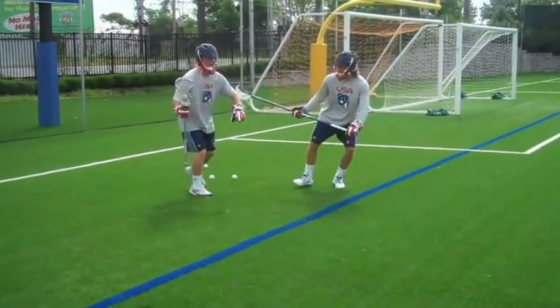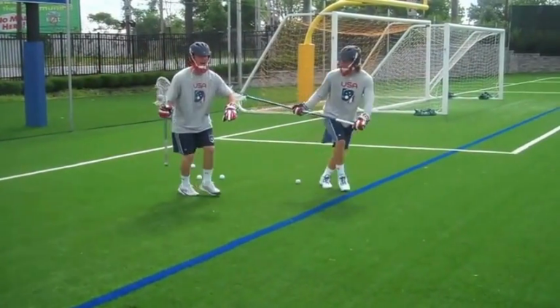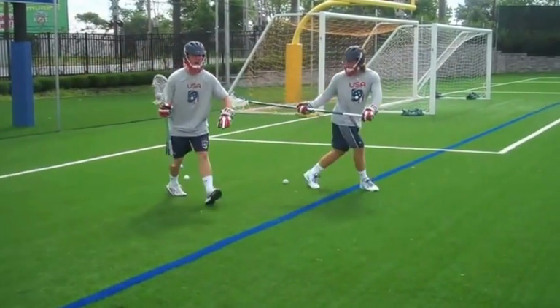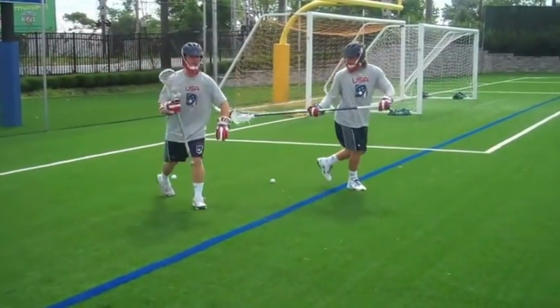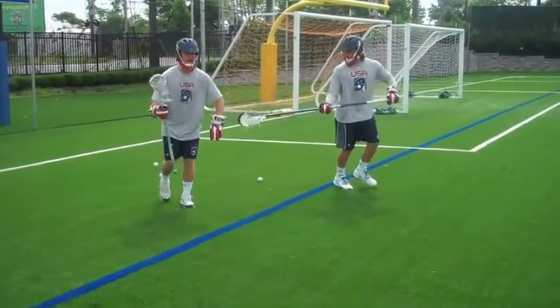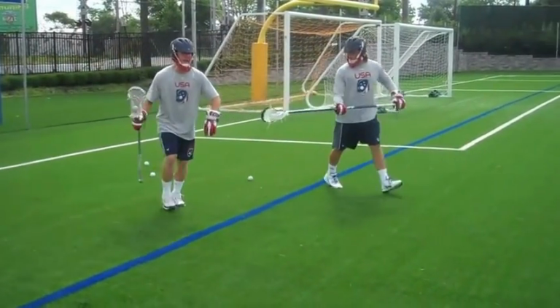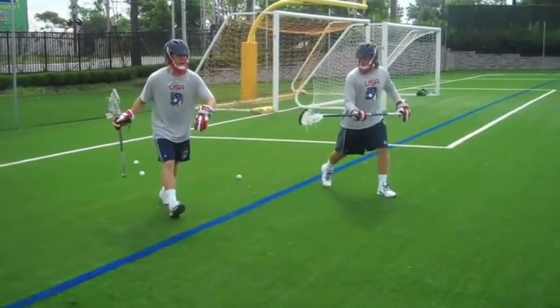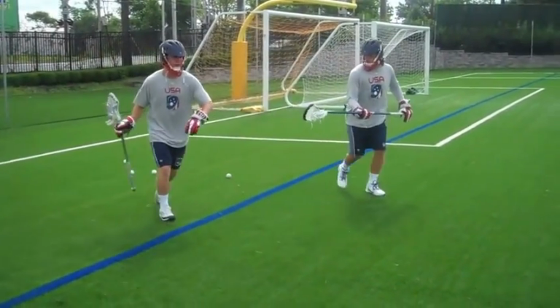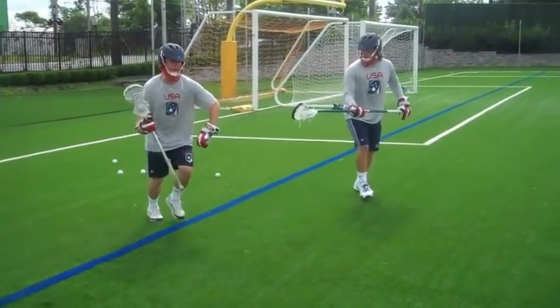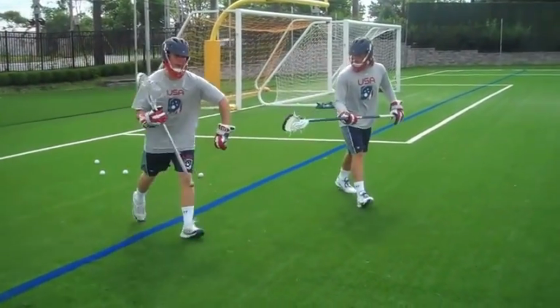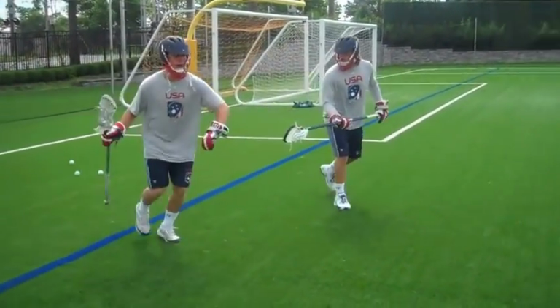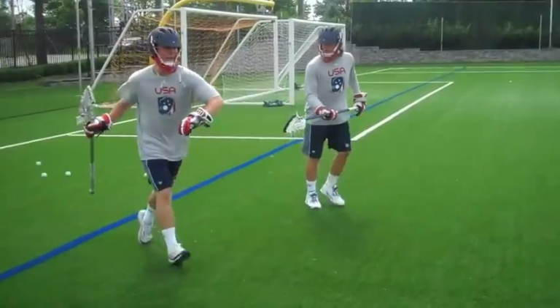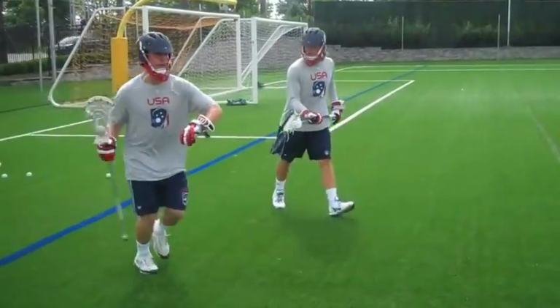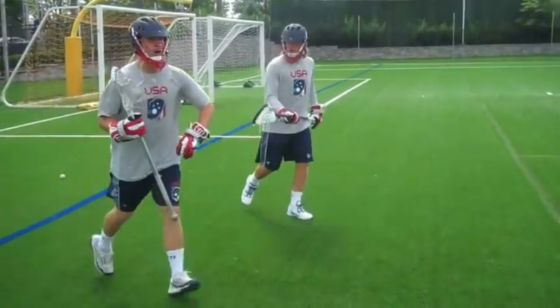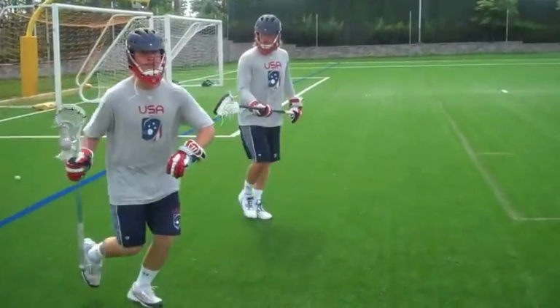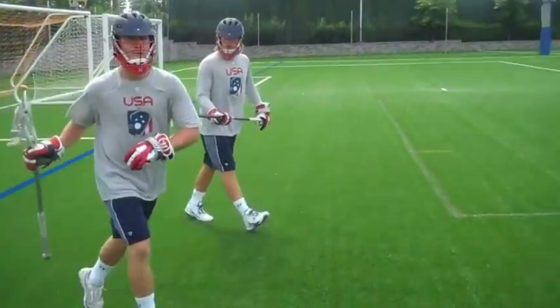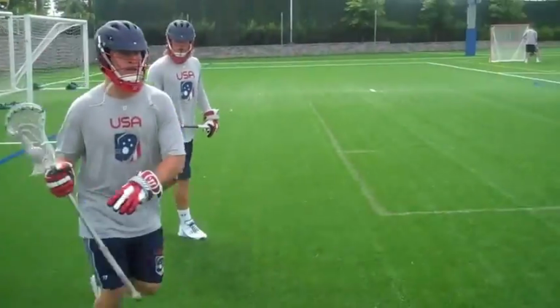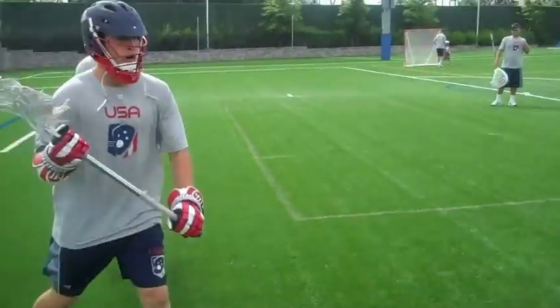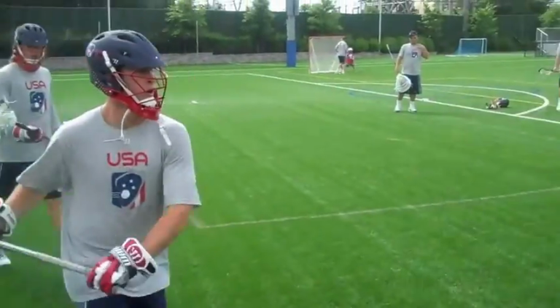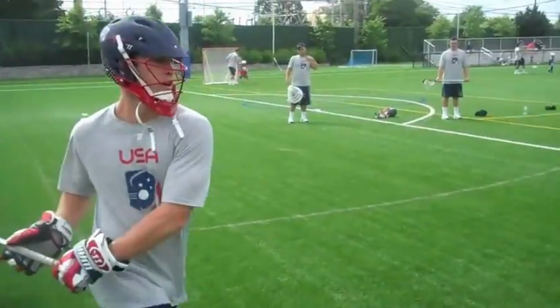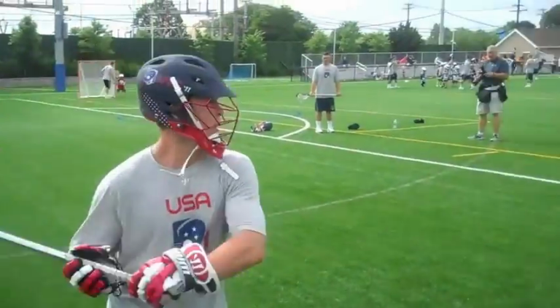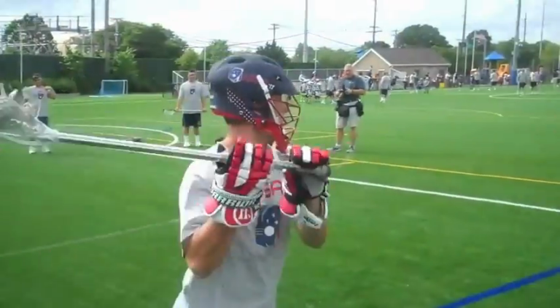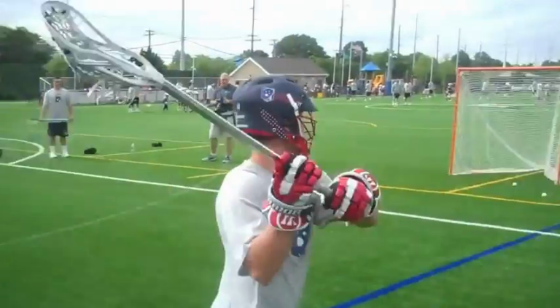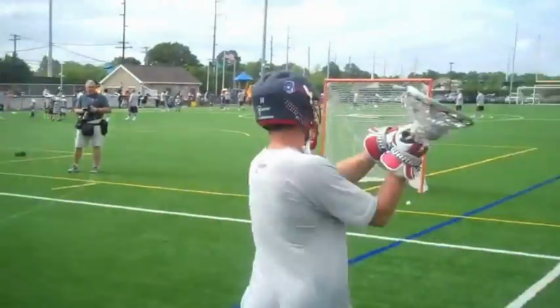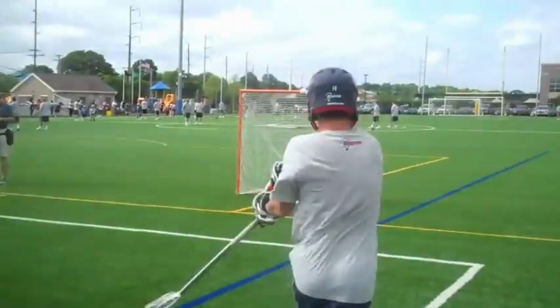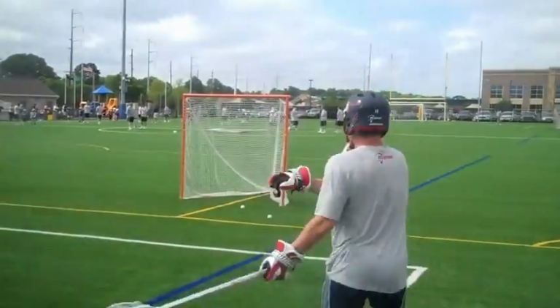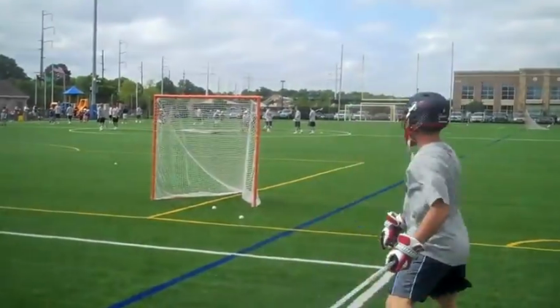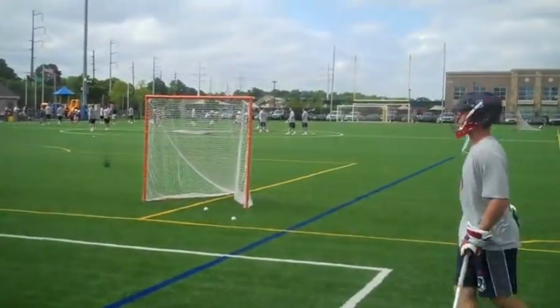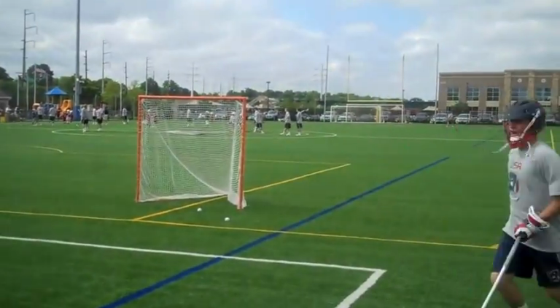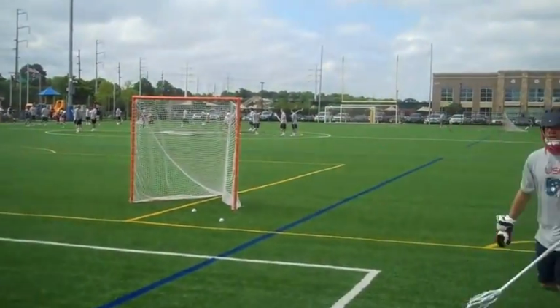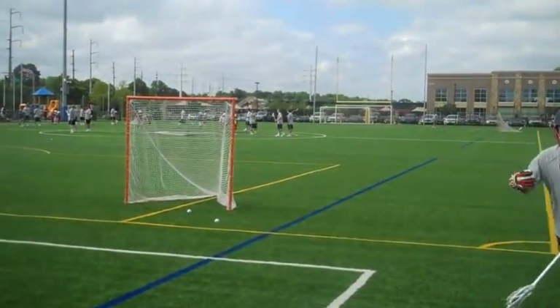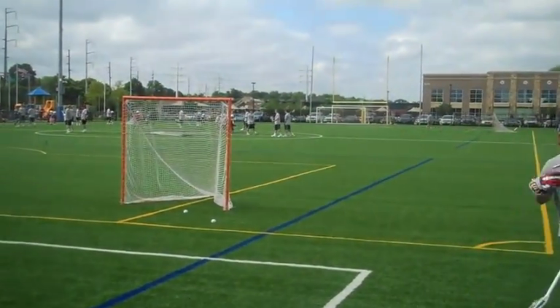I'm going to make a hard split, and once I plant it, I take a few hard steps to the goal, release my hands, and then shoot.